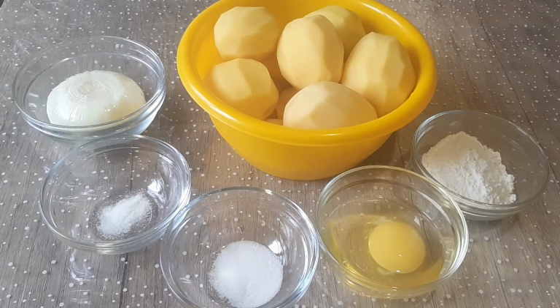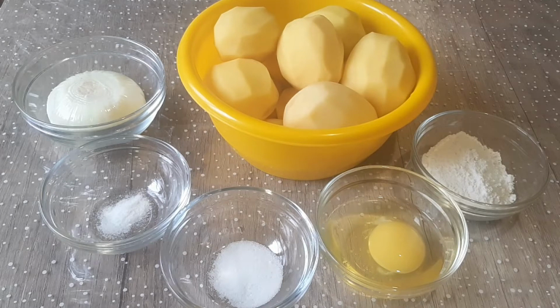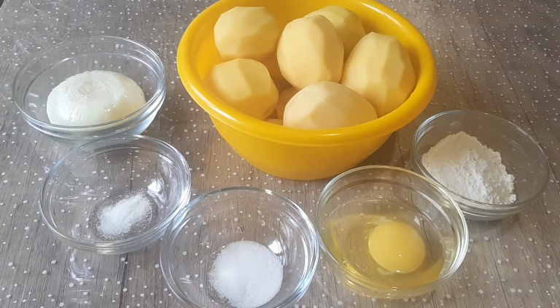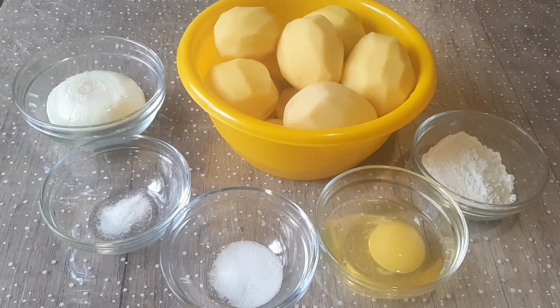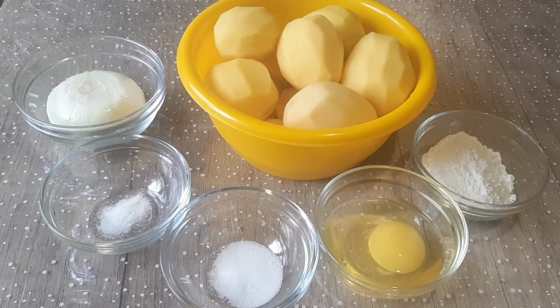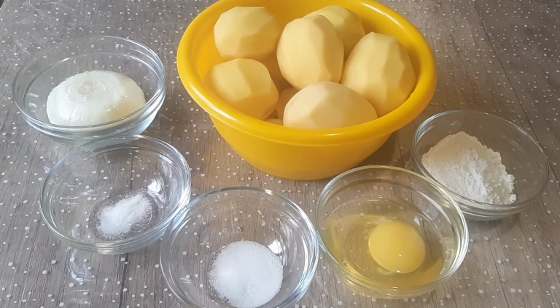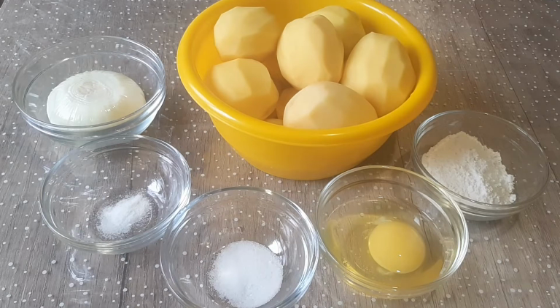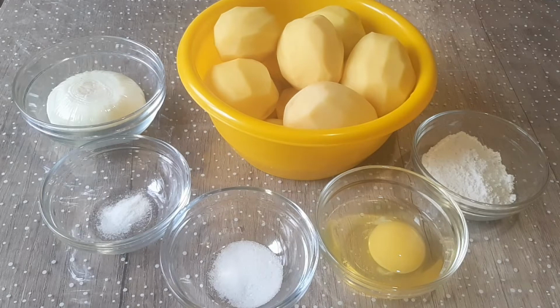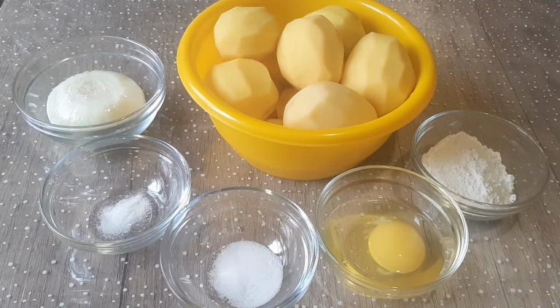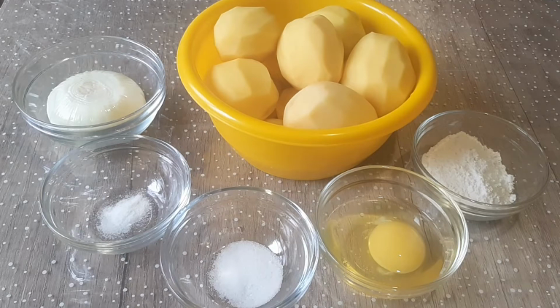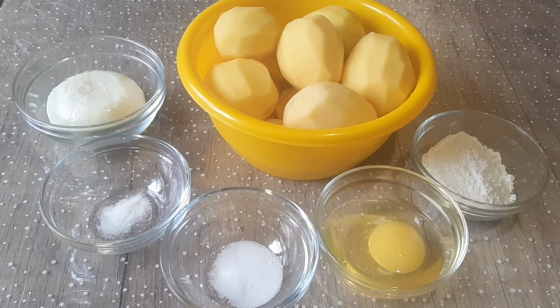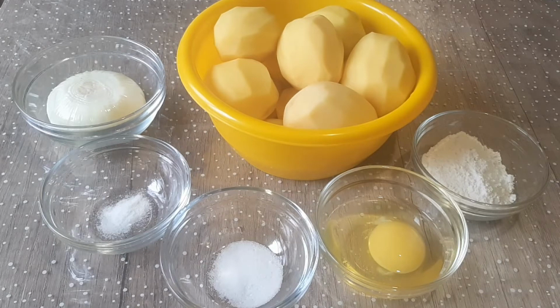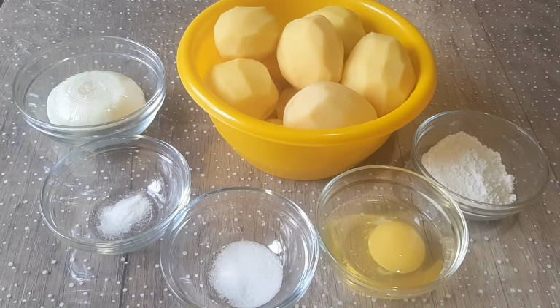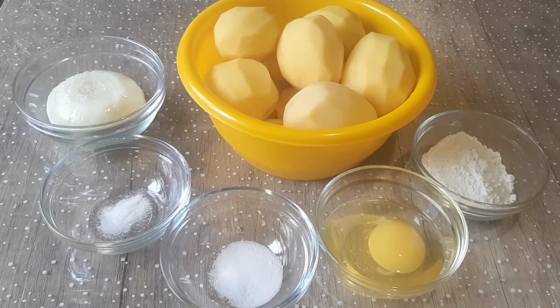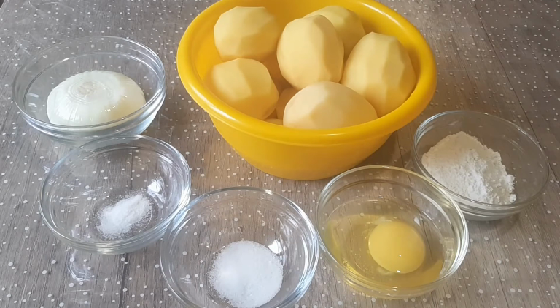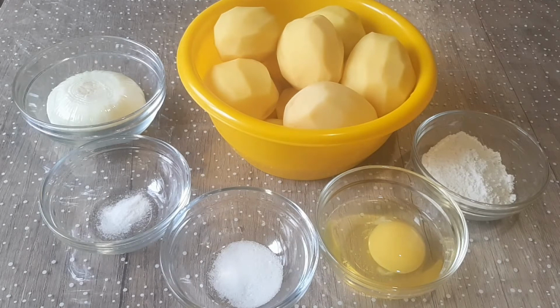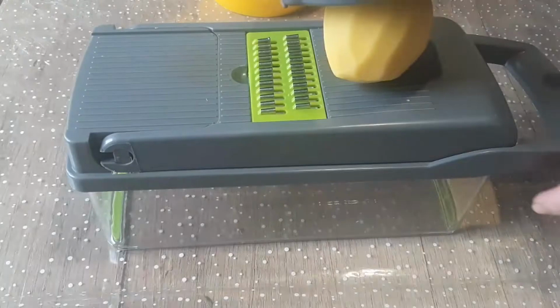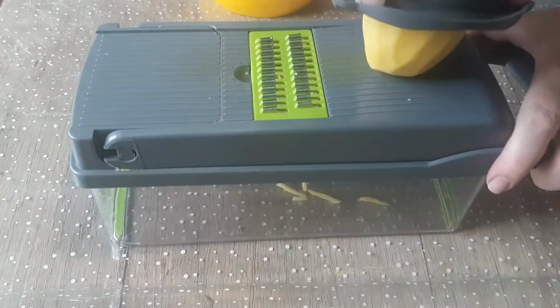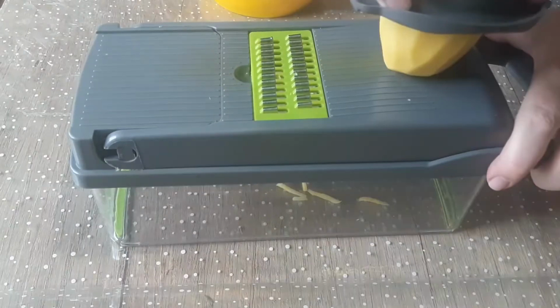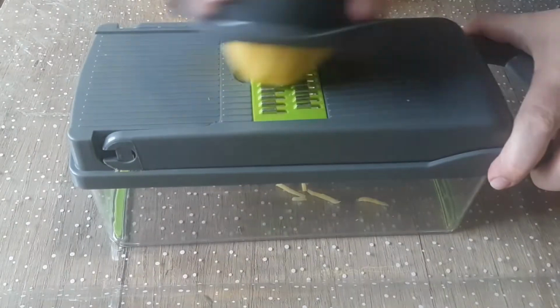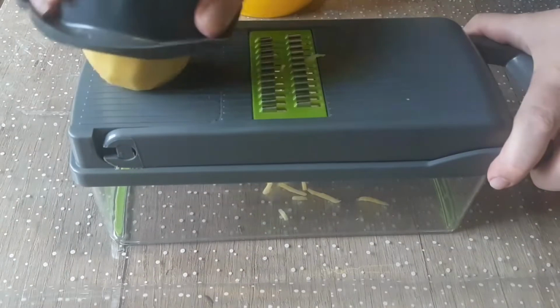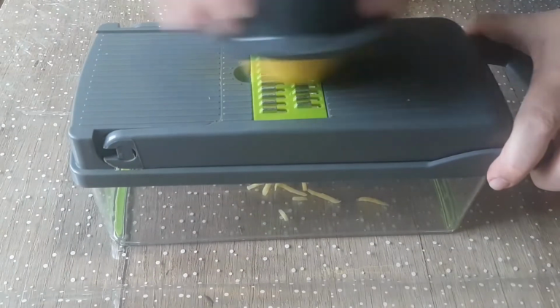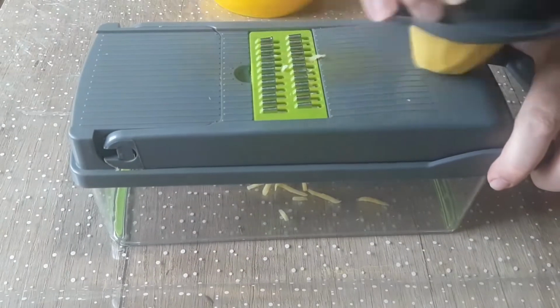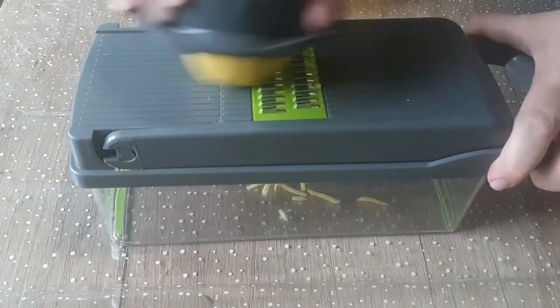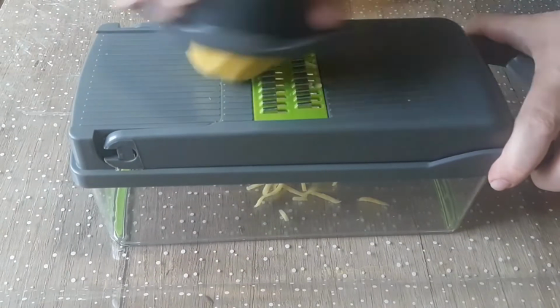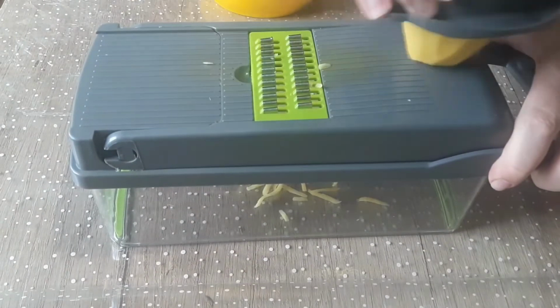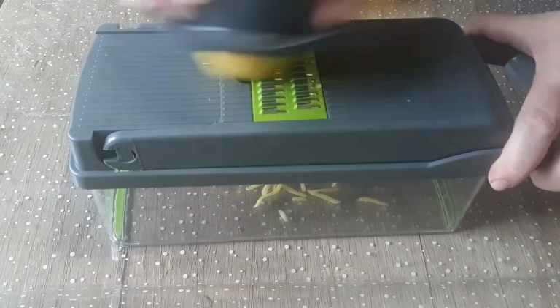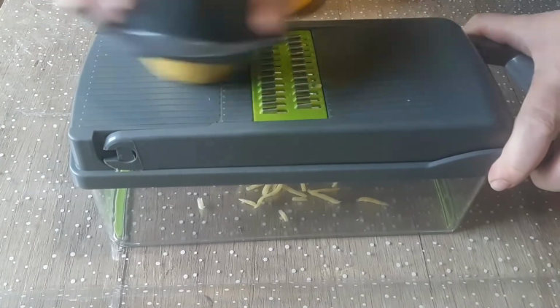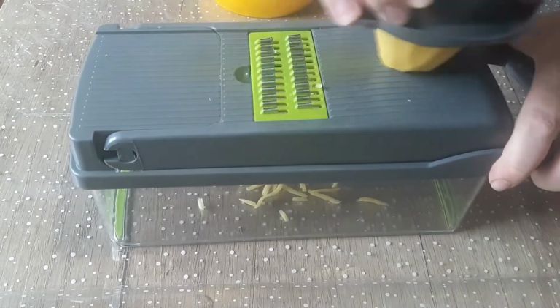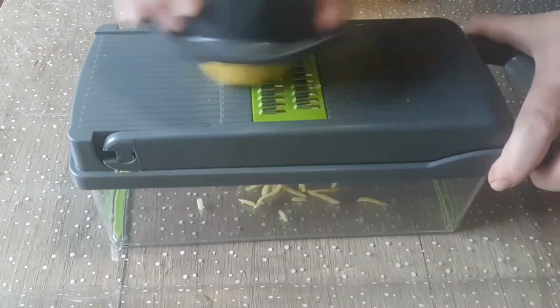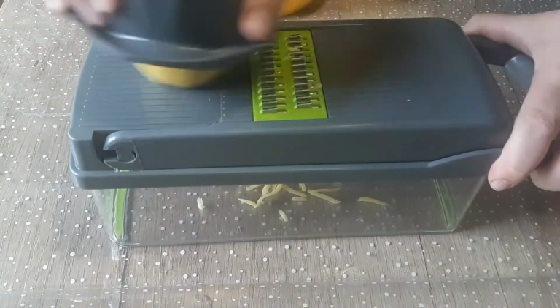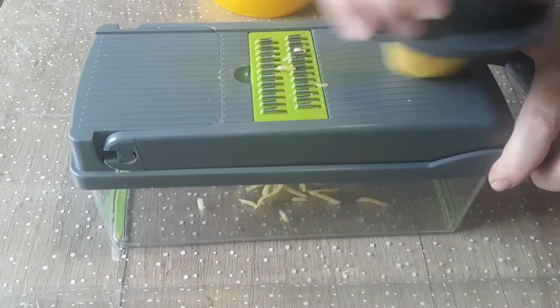Don't forget to peel potatoes. First we need to grate potatoes.